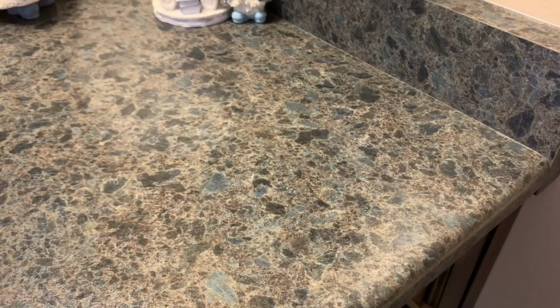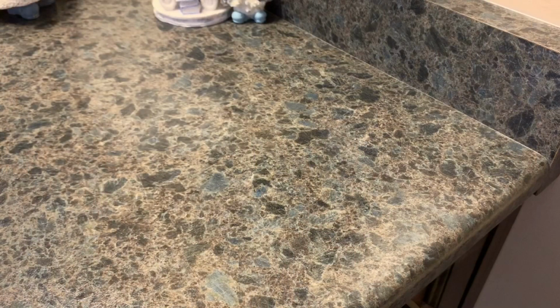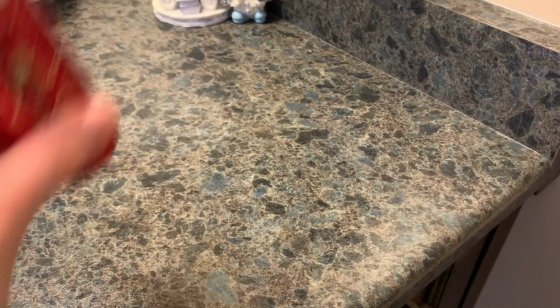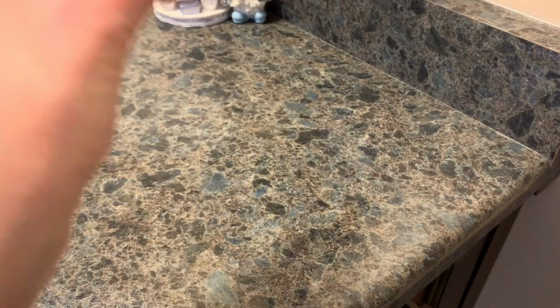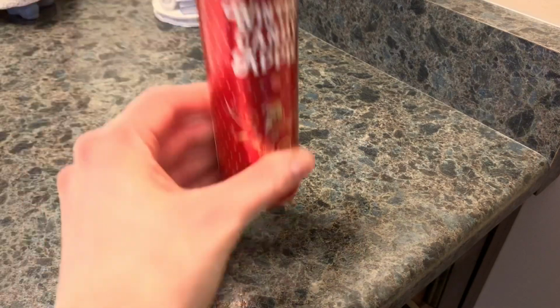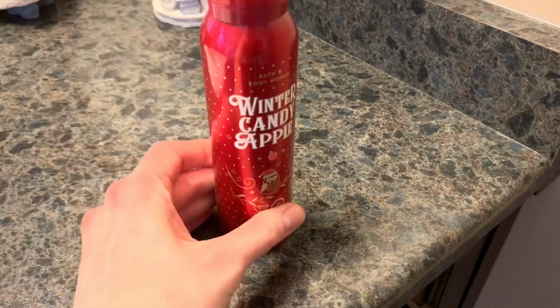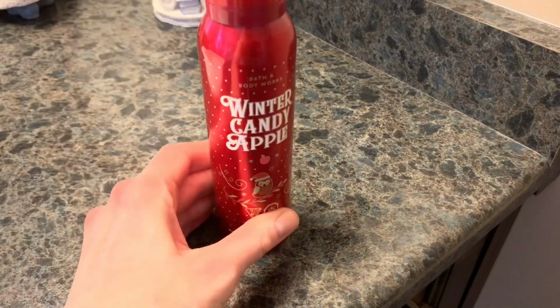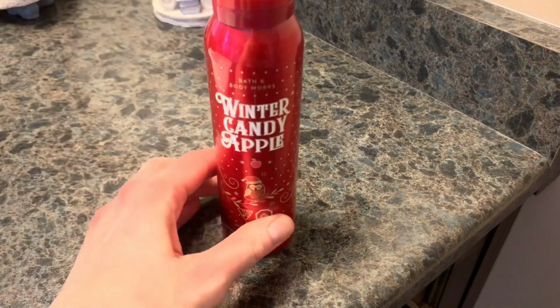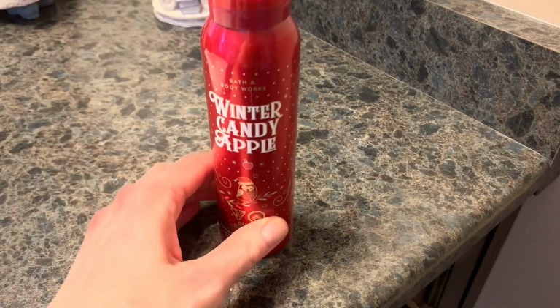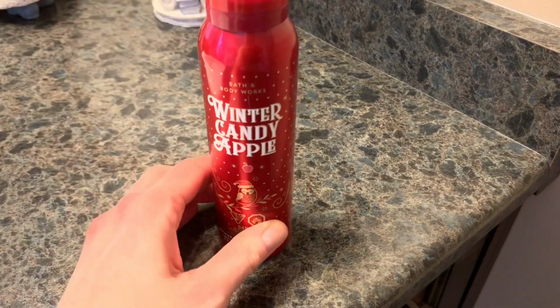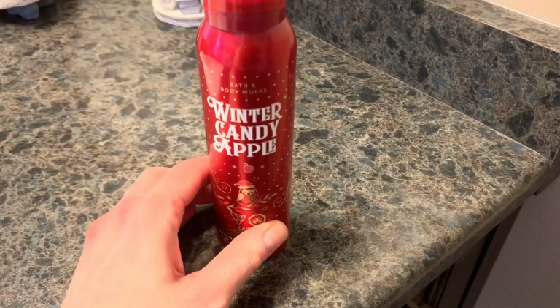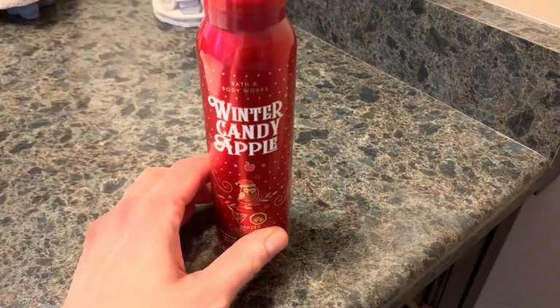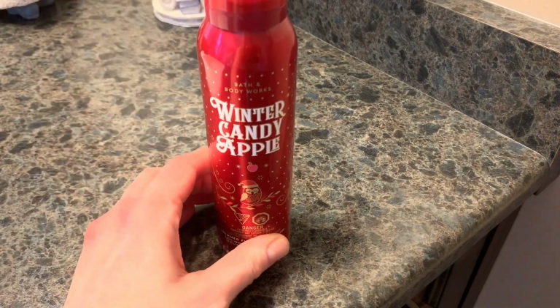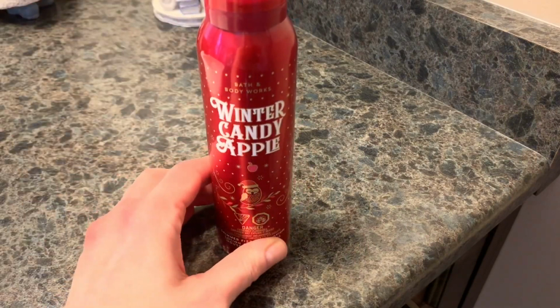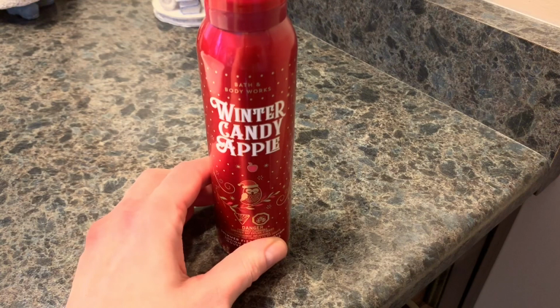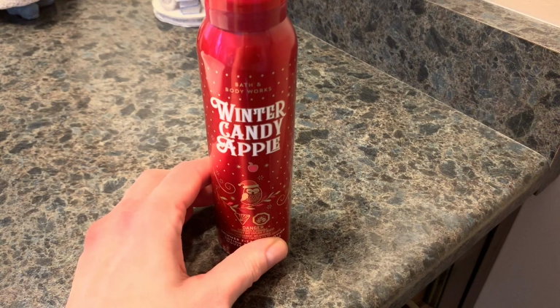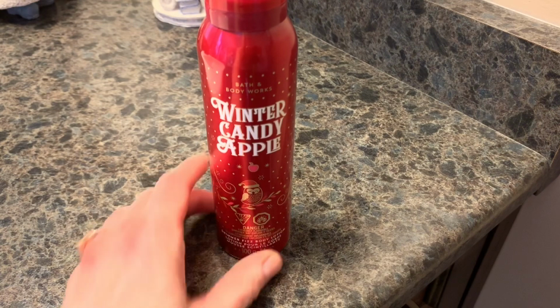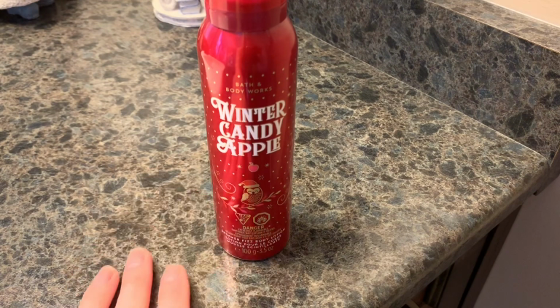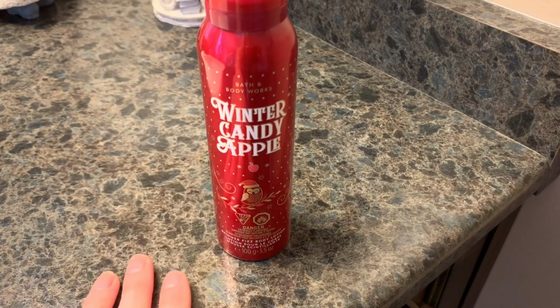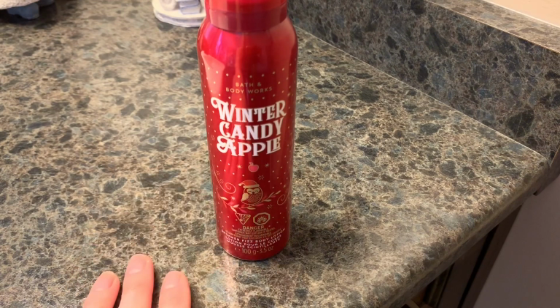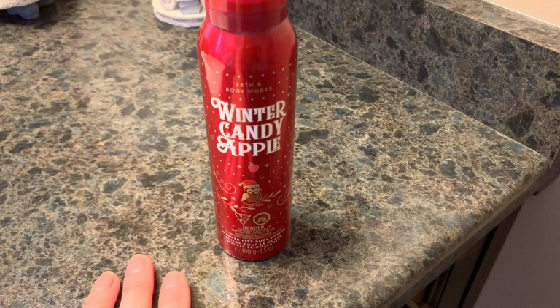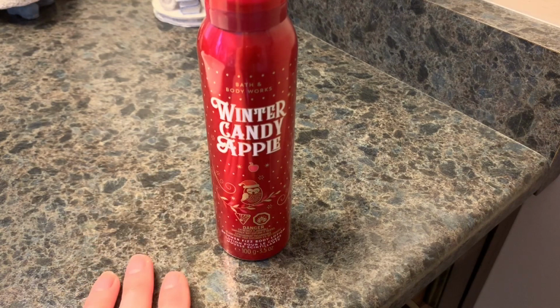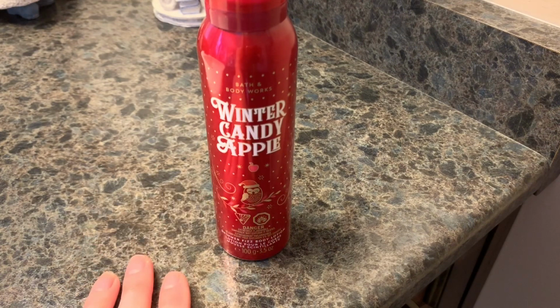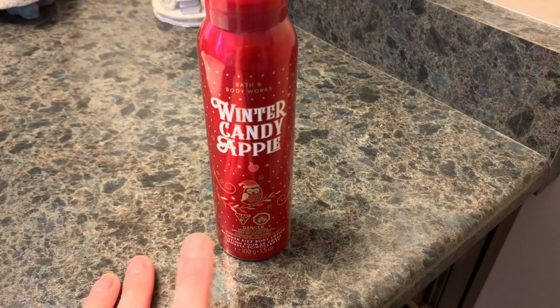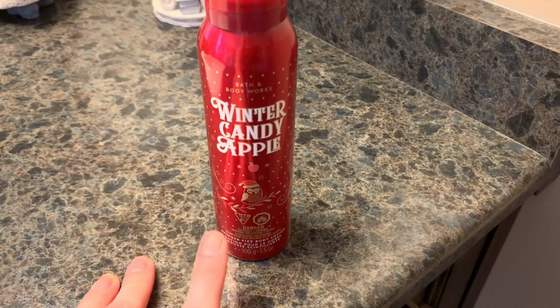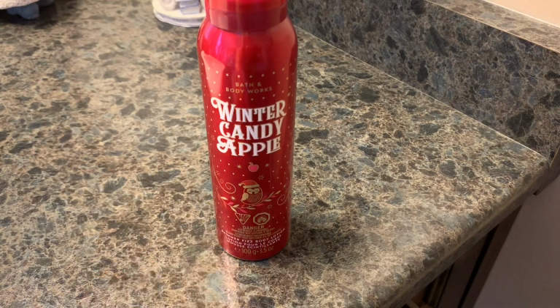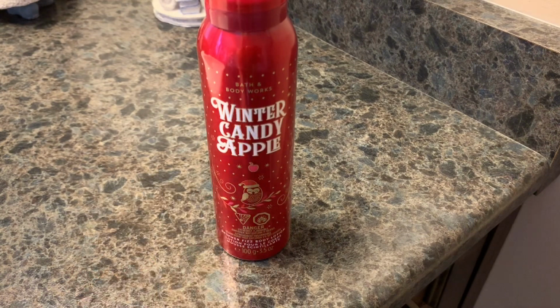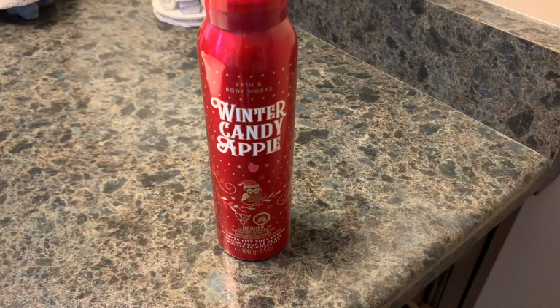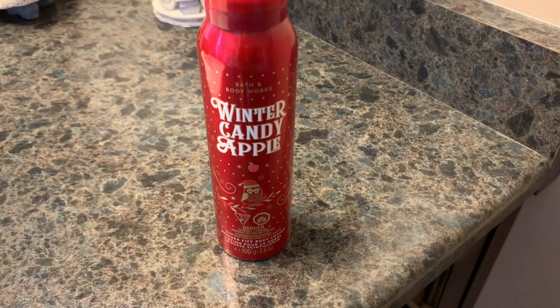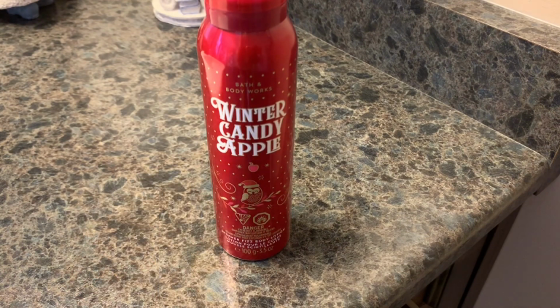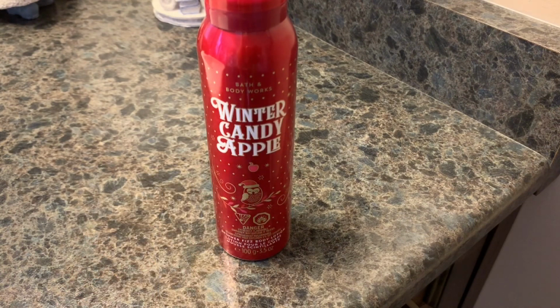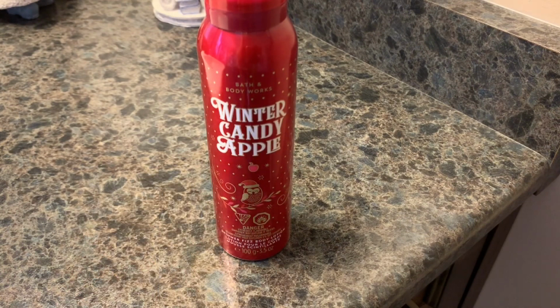Hi everyone, welcome back. Today I'm going to be doing a quick little sink side demo of Bath & Body Works Winter Candy Apple Shimmer Fizz Body Lotion.